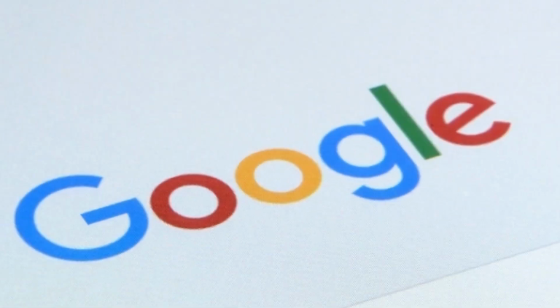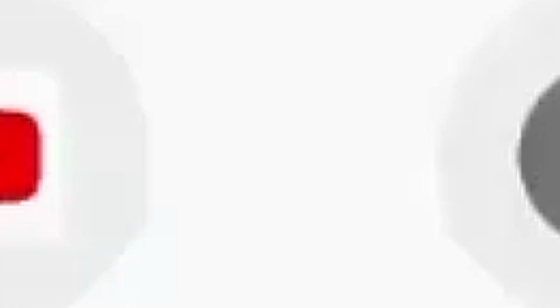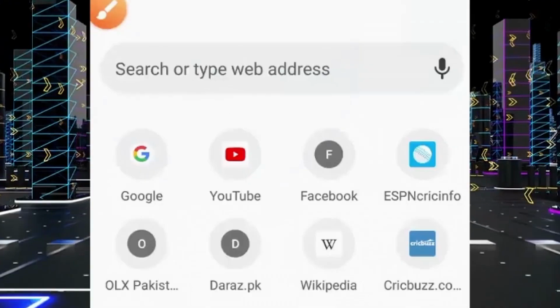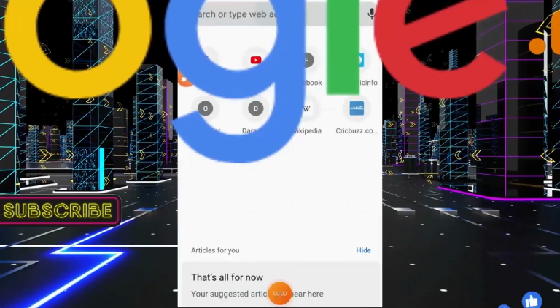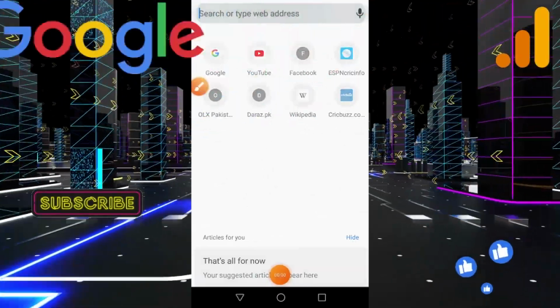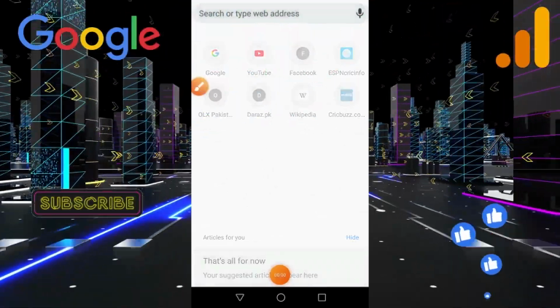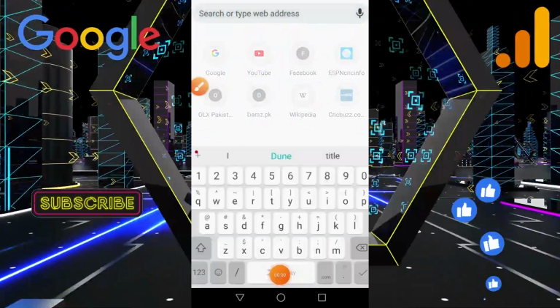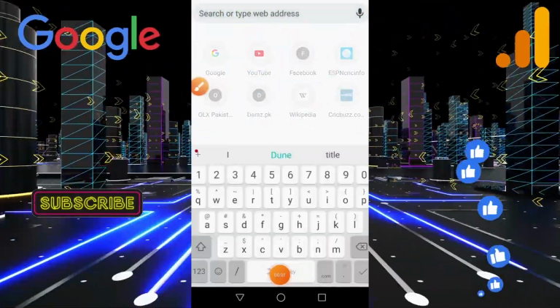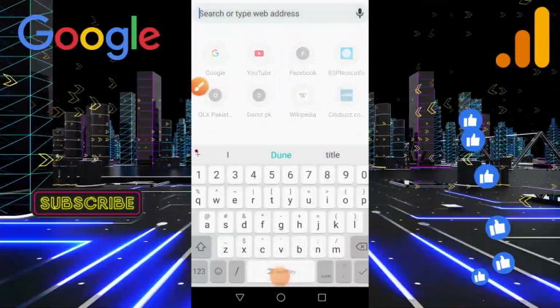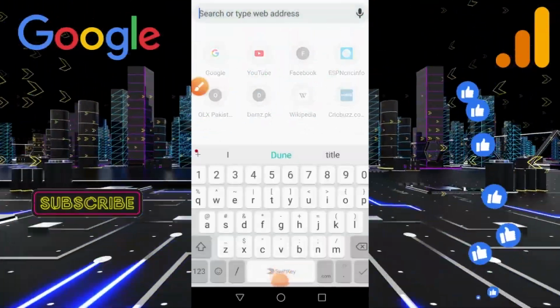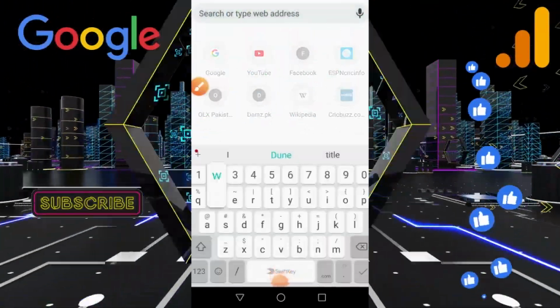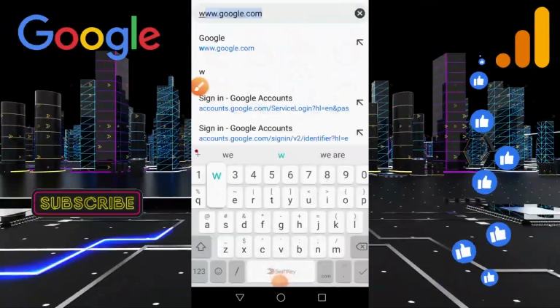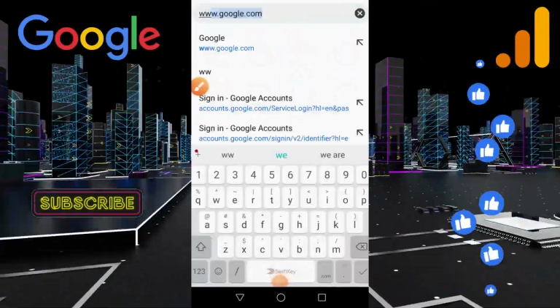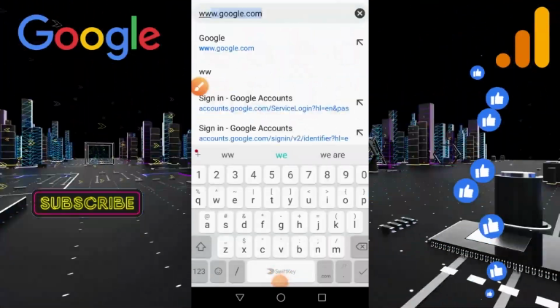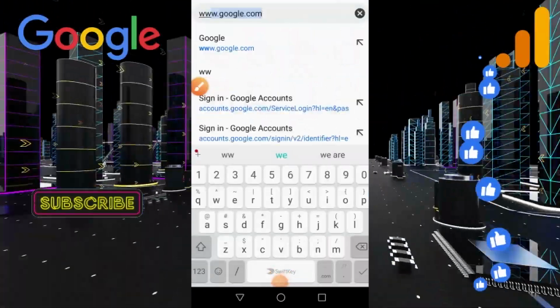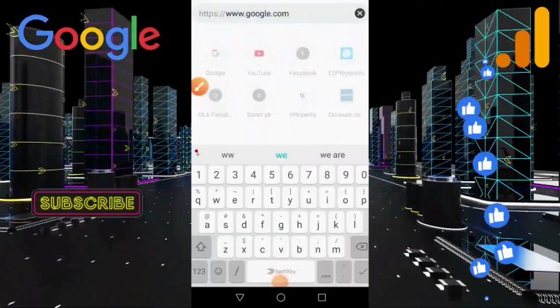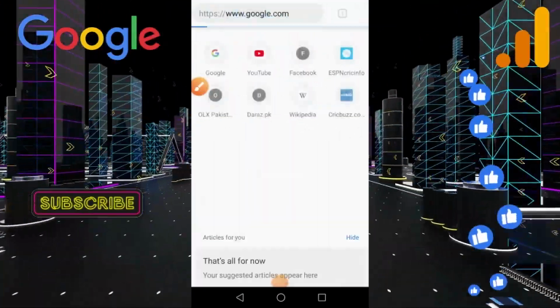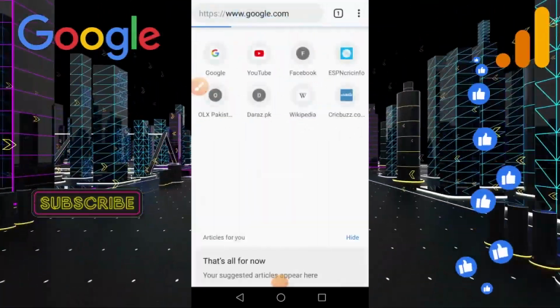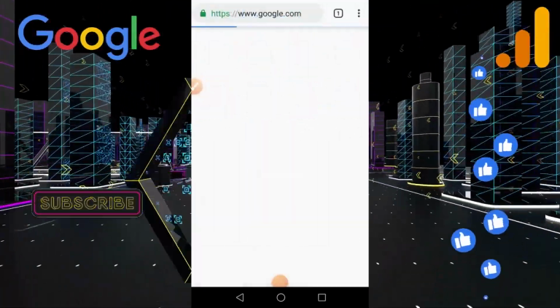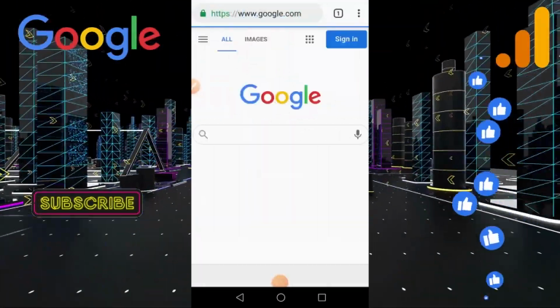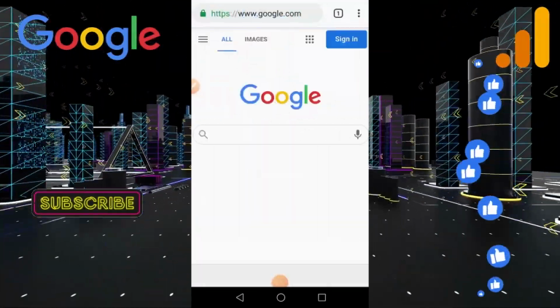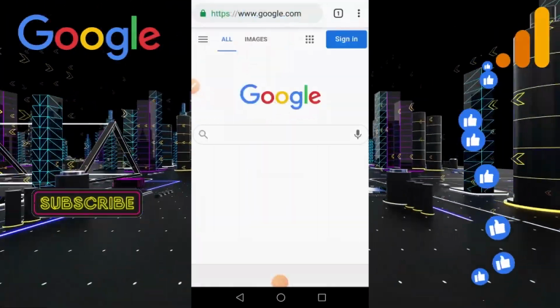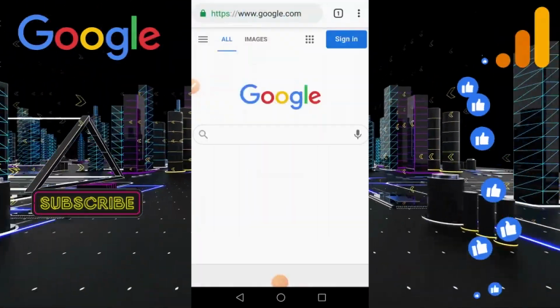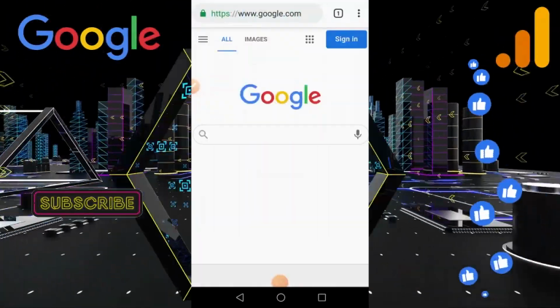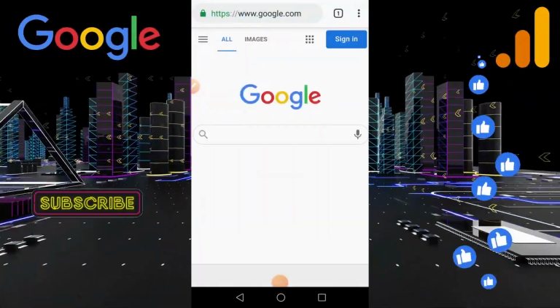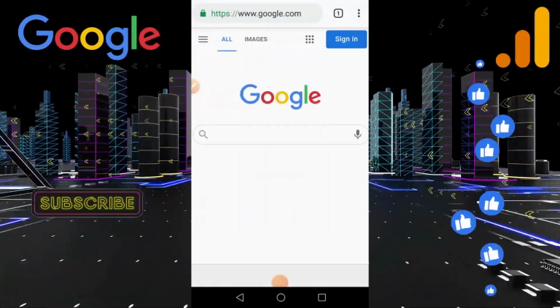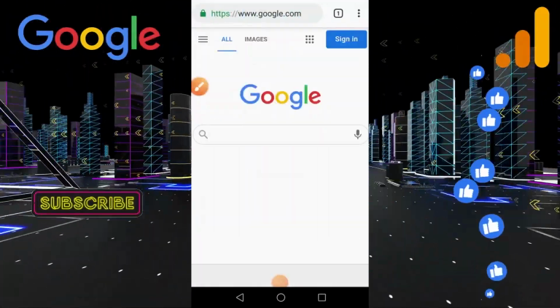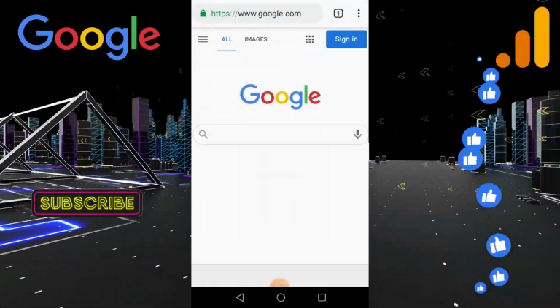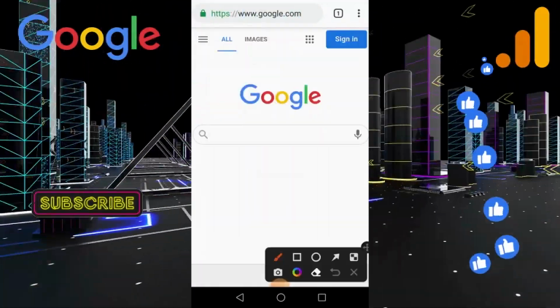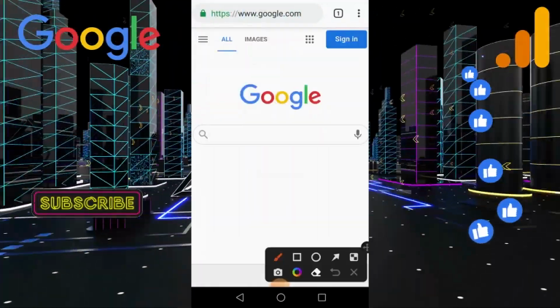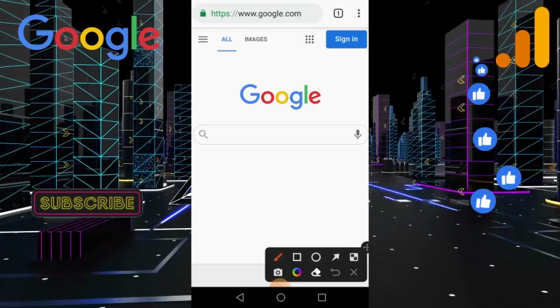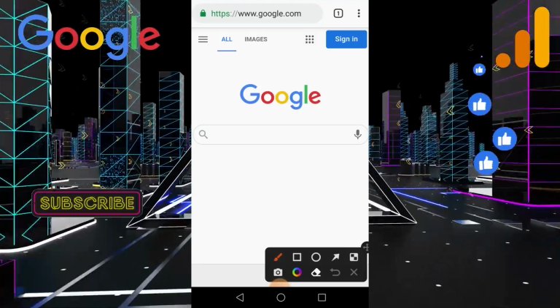Go to google.com and click on the sign in button at the top right of the page. How to sign up for Google.